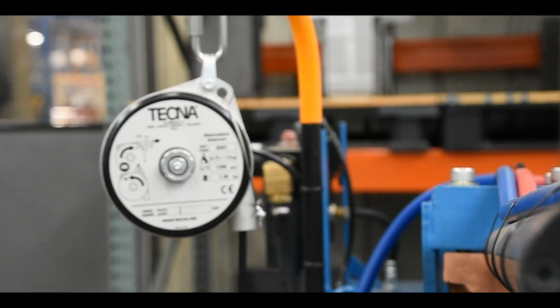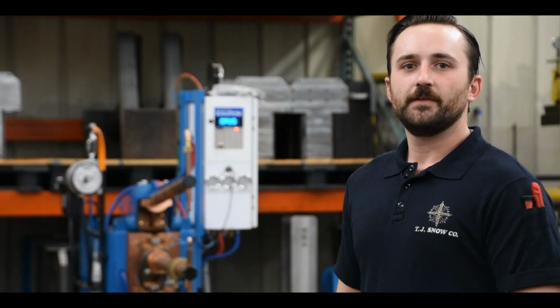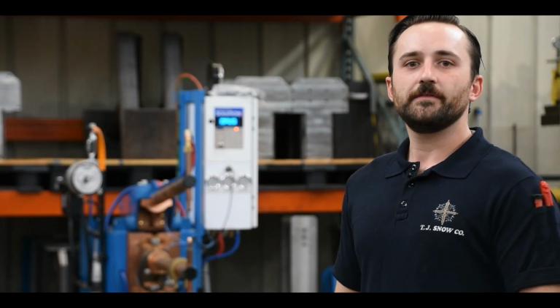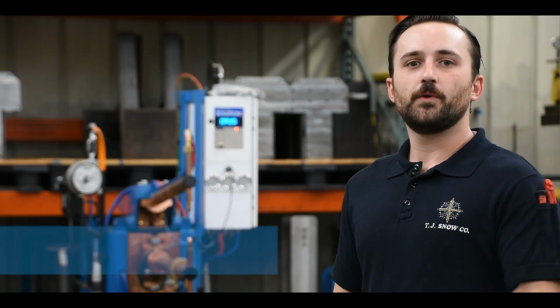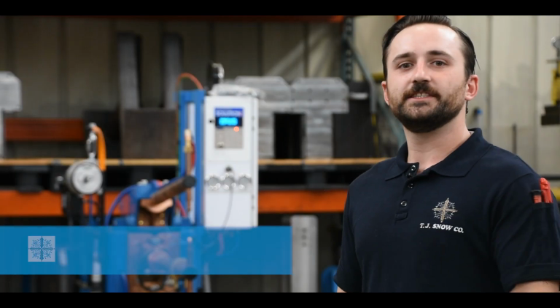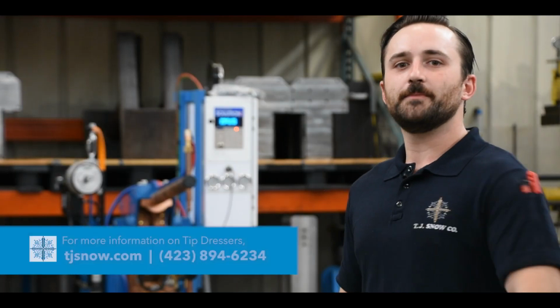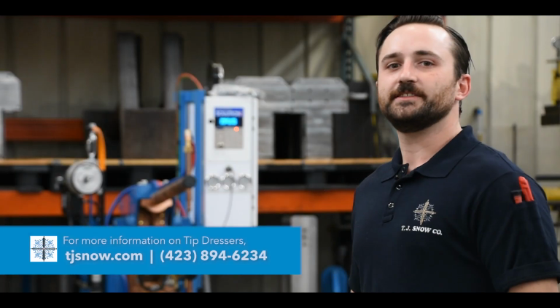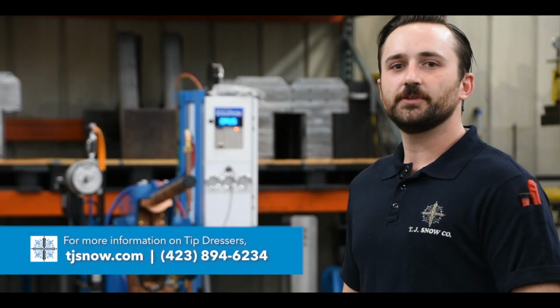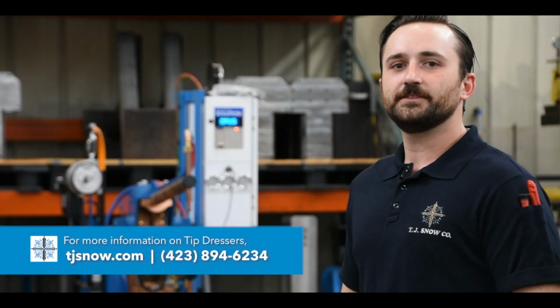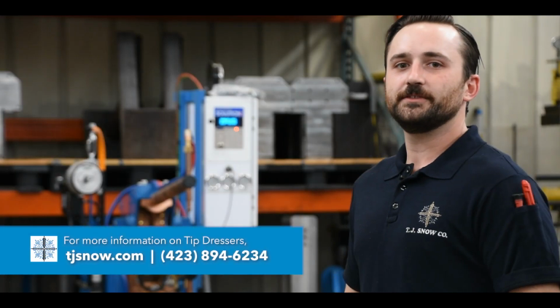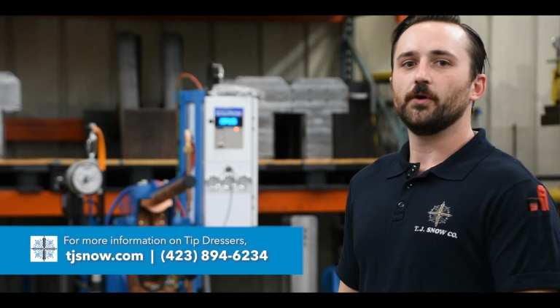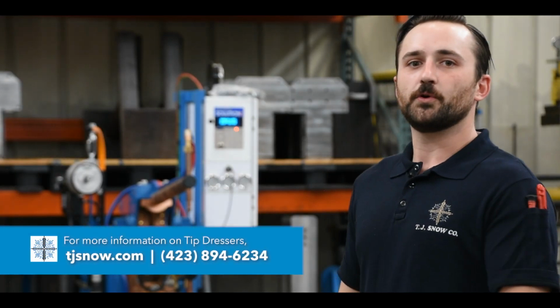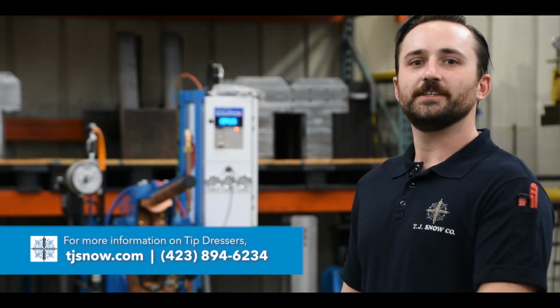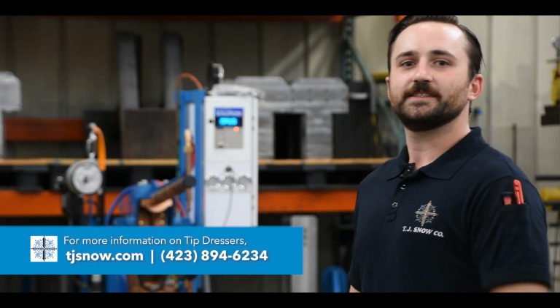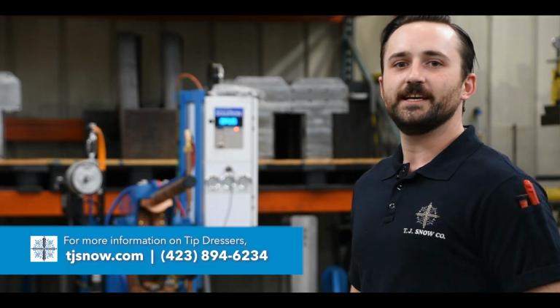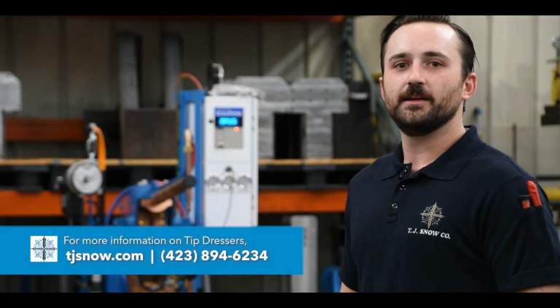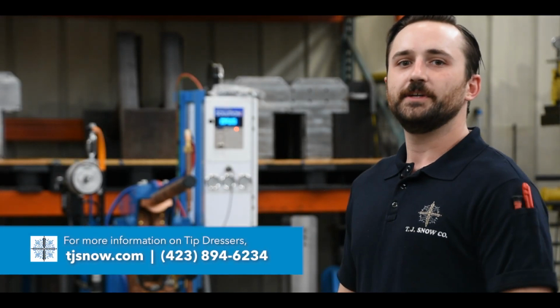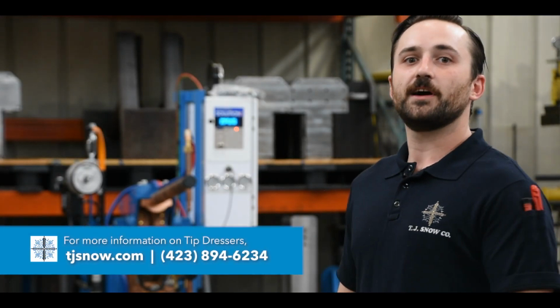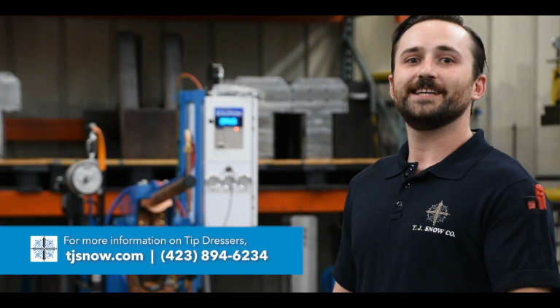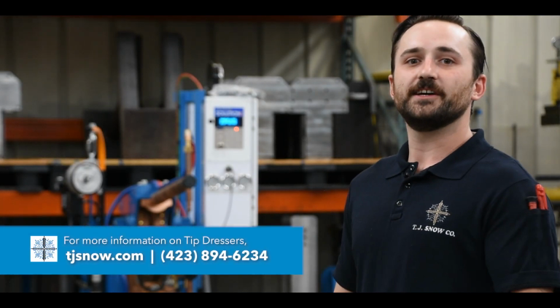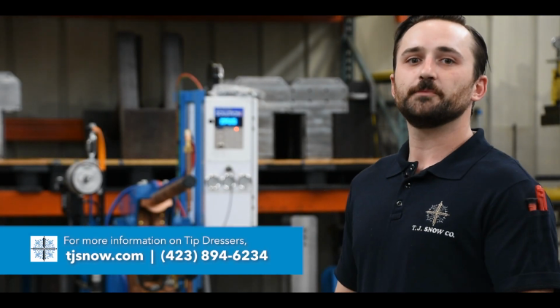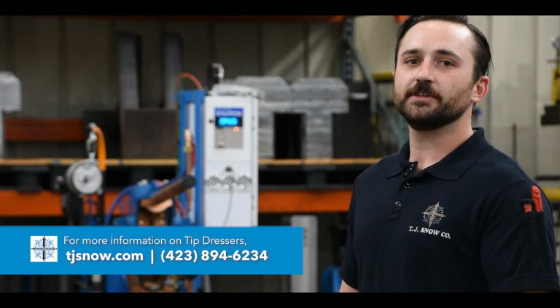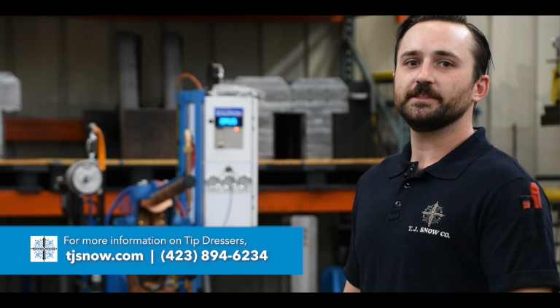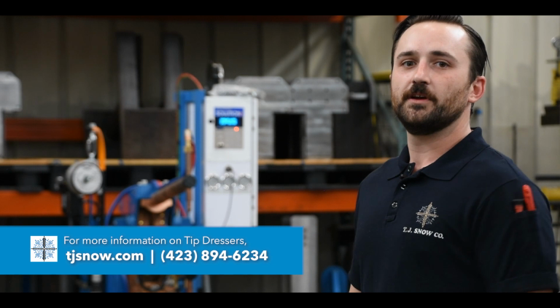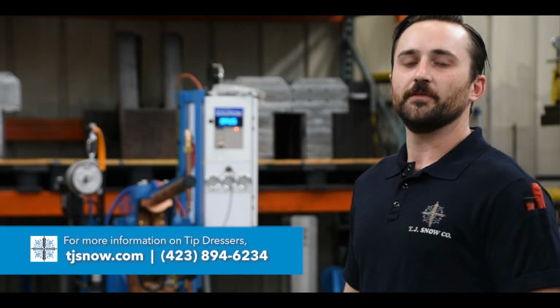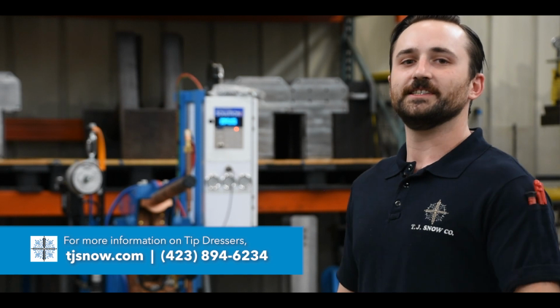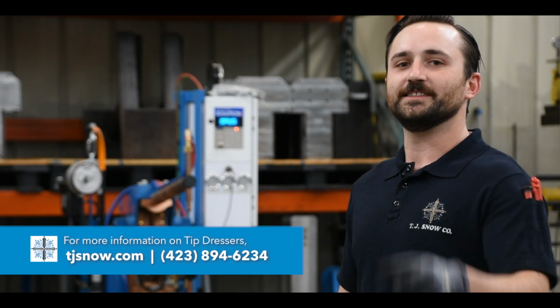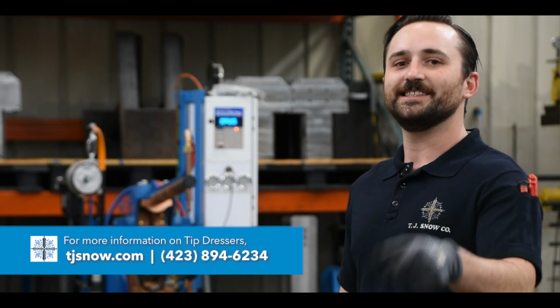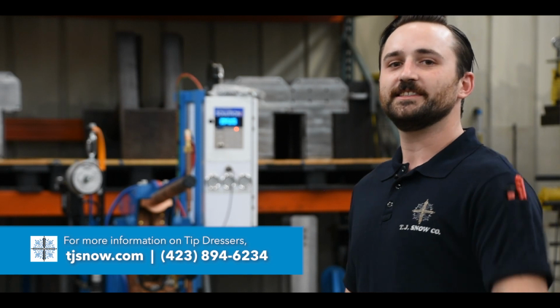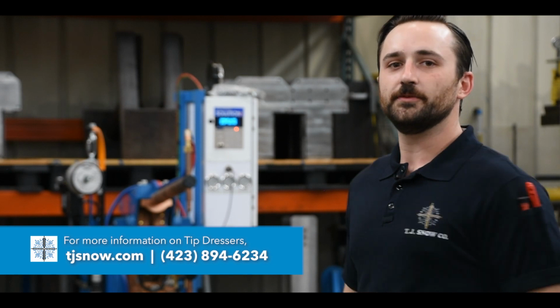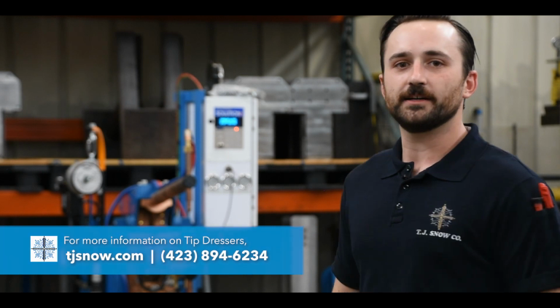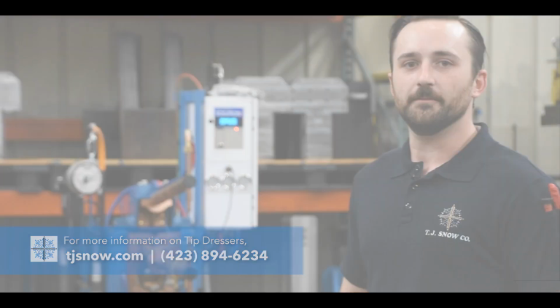If you have any questions about tip dressers or the quick dress kit, please contact customer service or visit us at TJSnow.com.